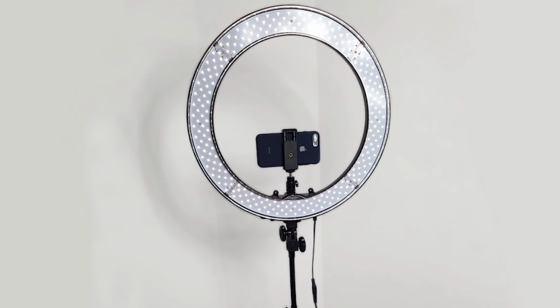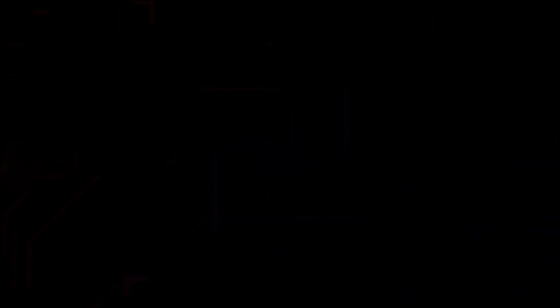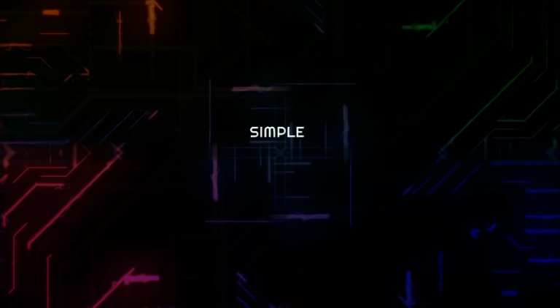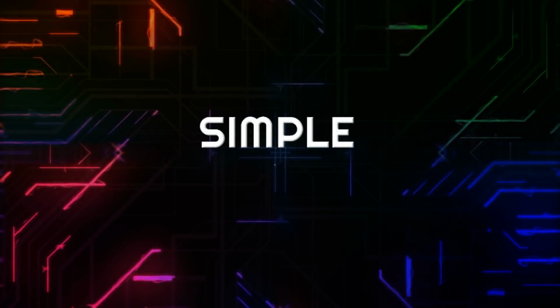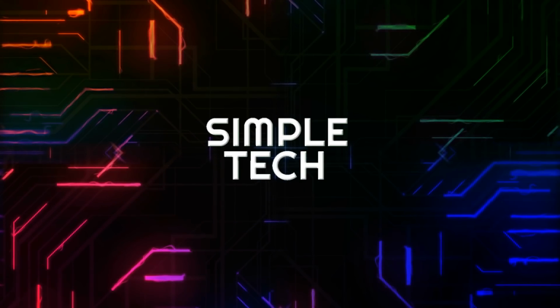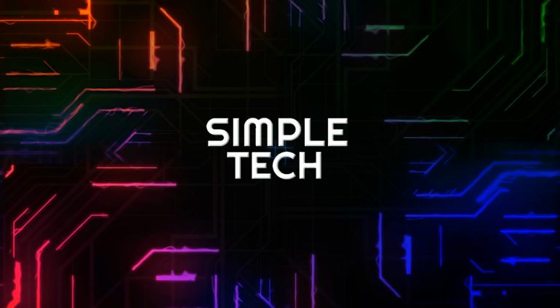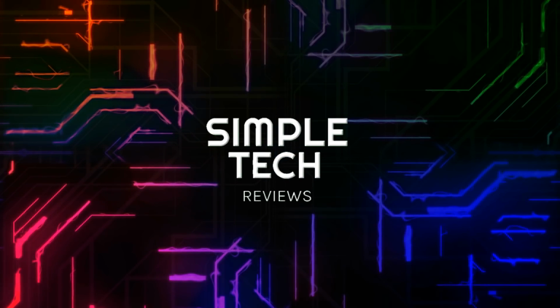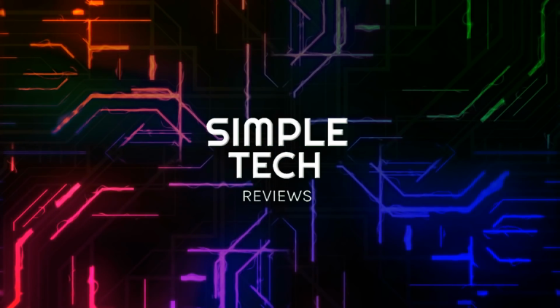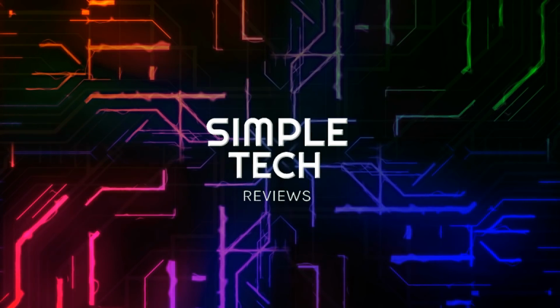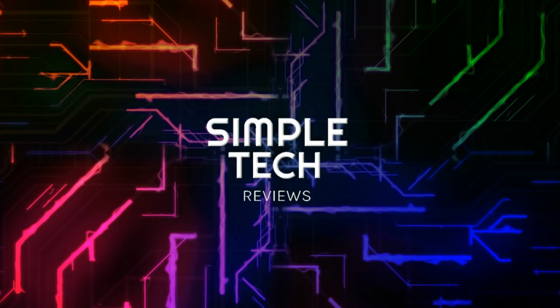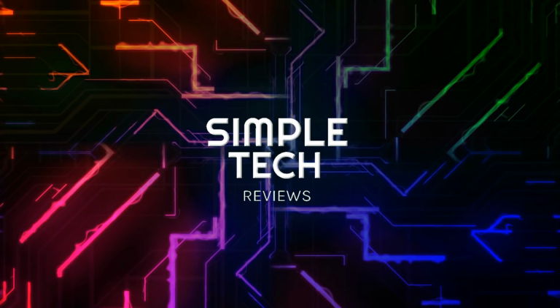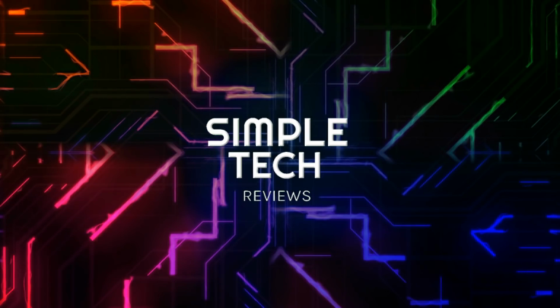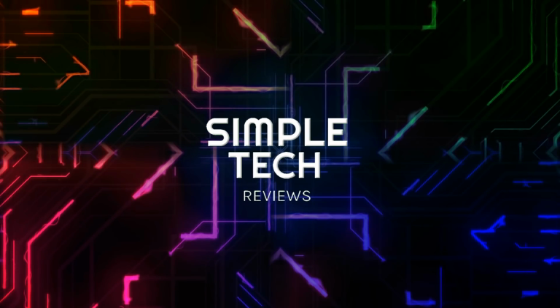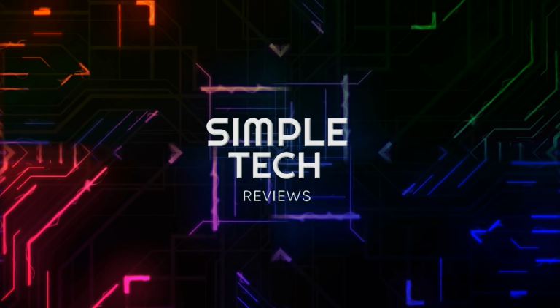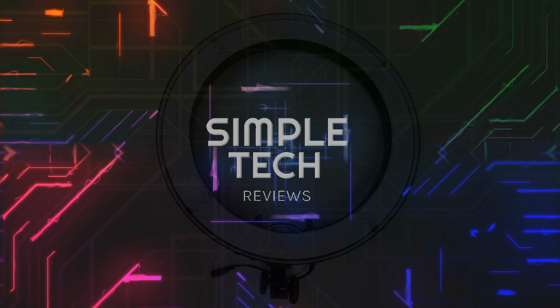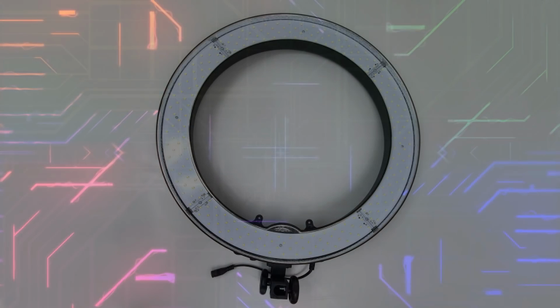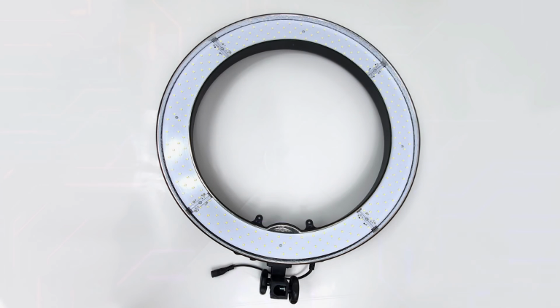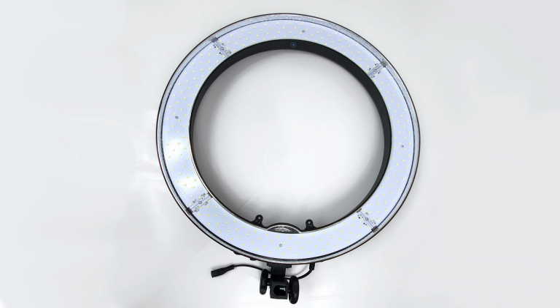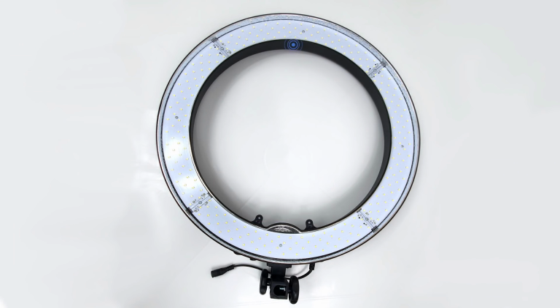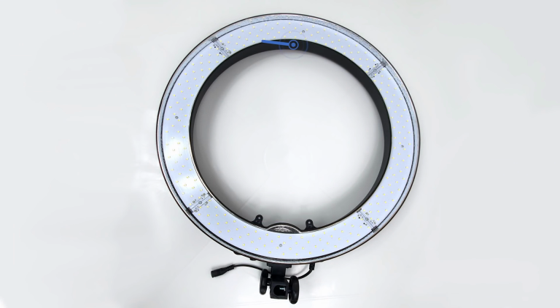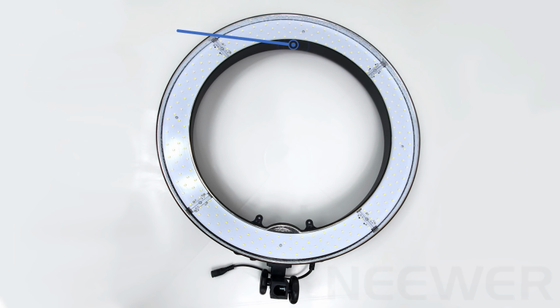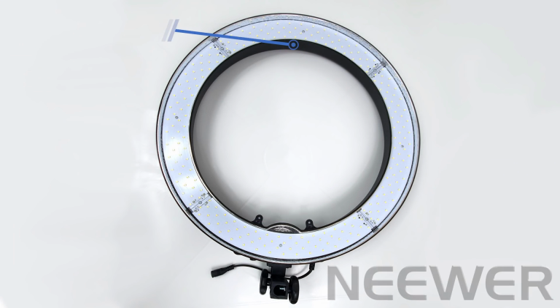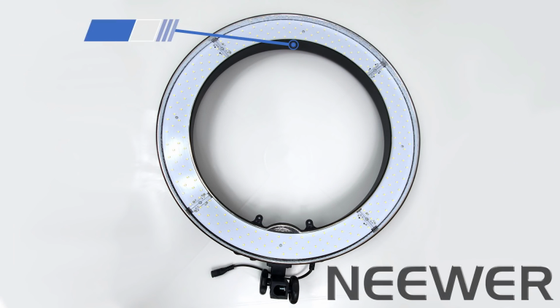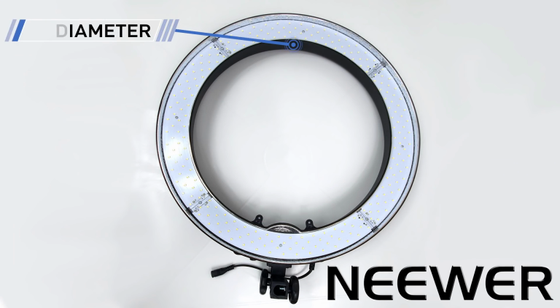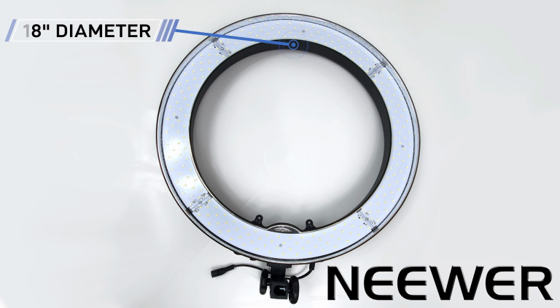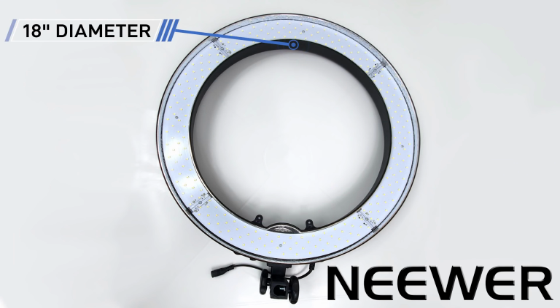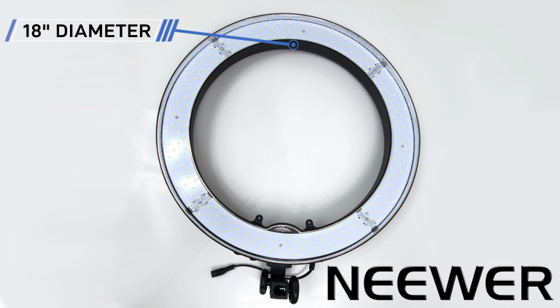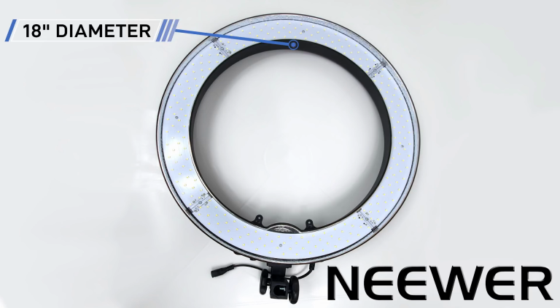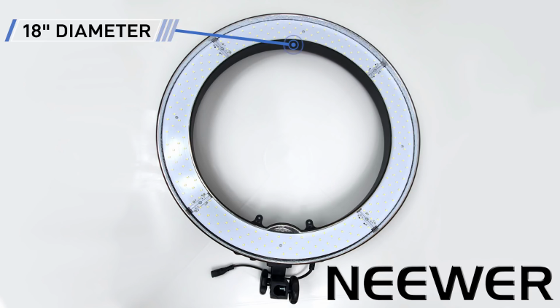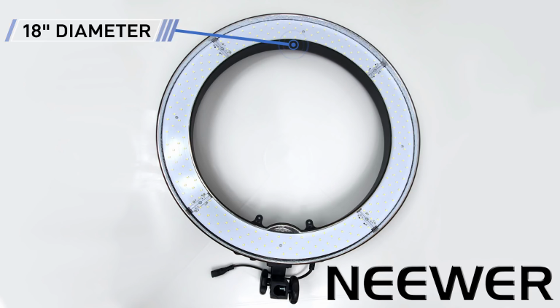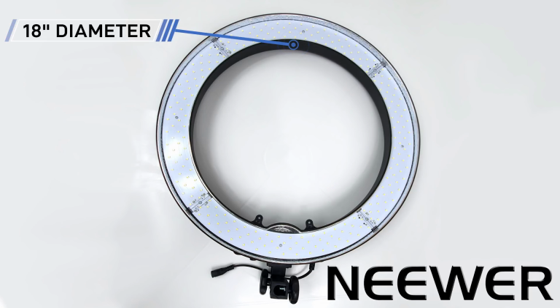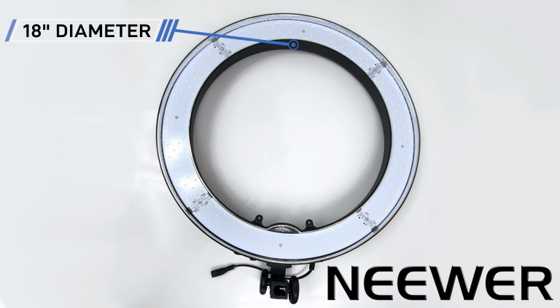Hello and welcome to Simple Tech Reviews. Today we'll have a quick look at the newer 18 inch ring light.